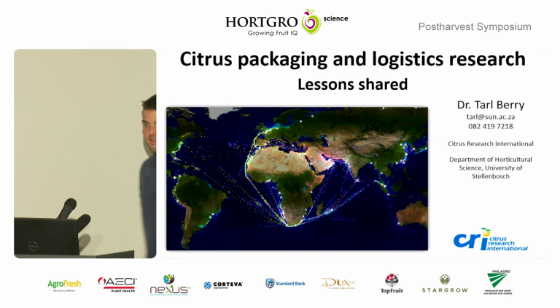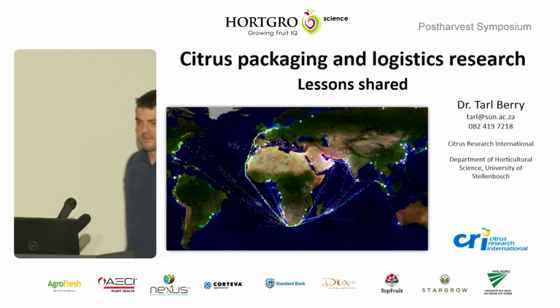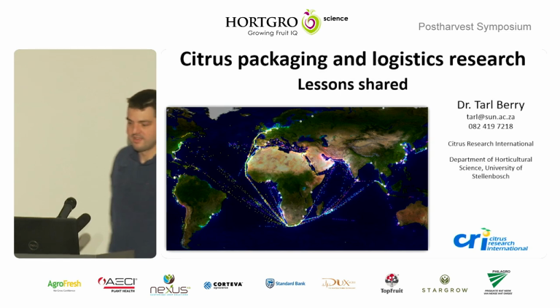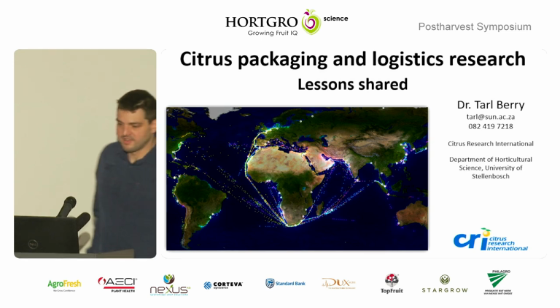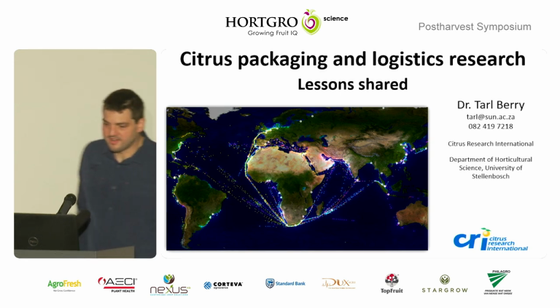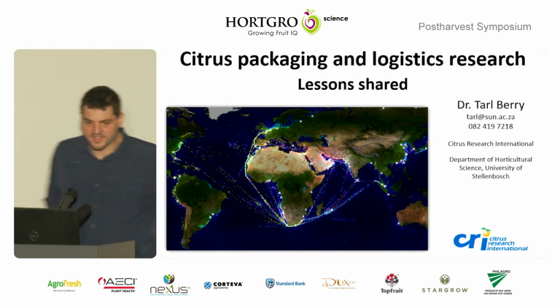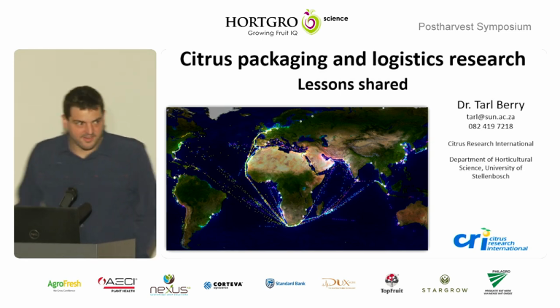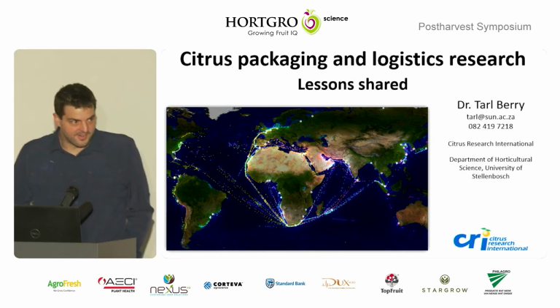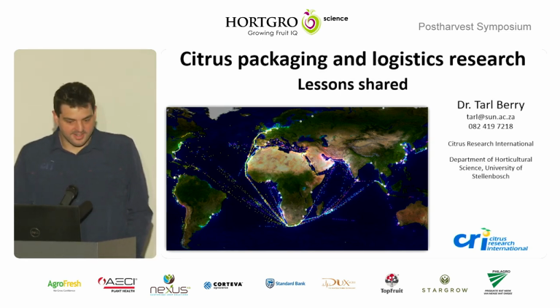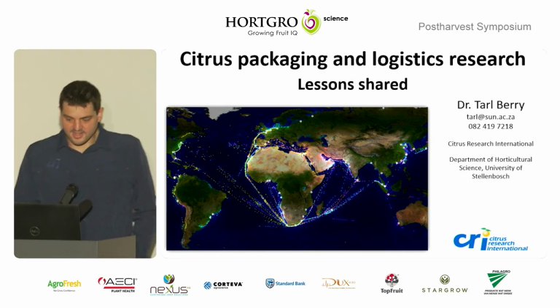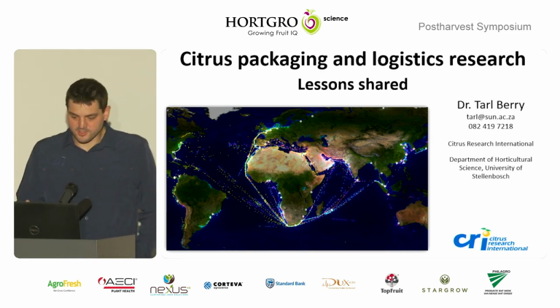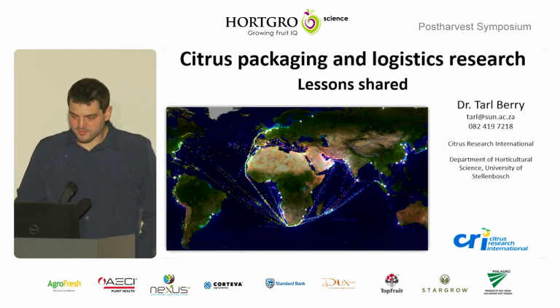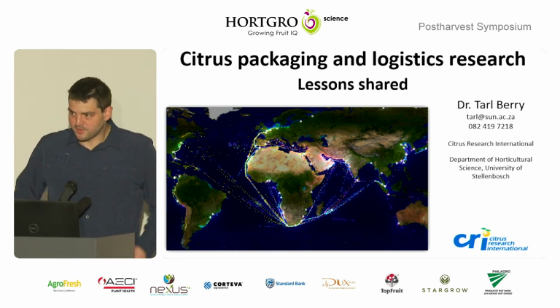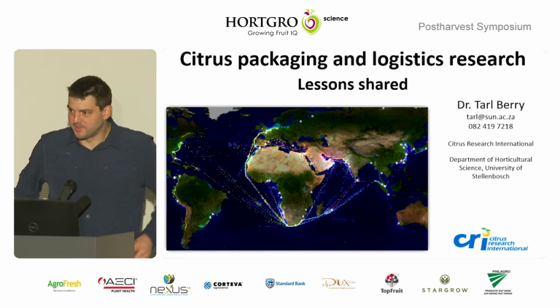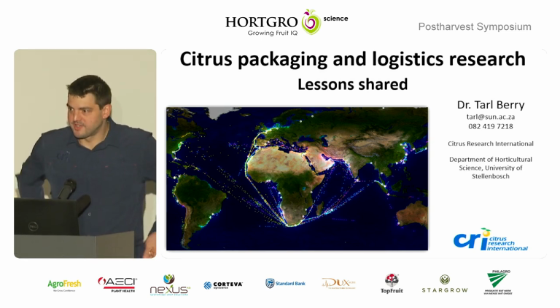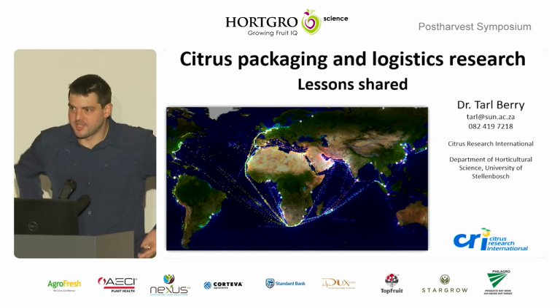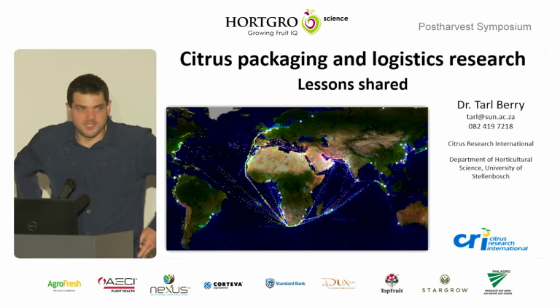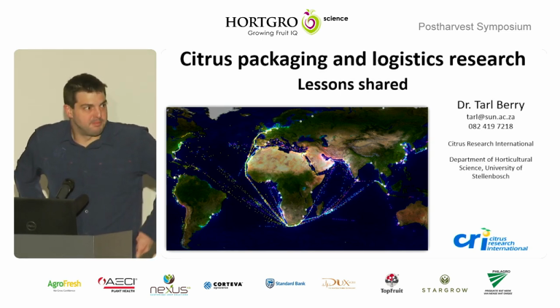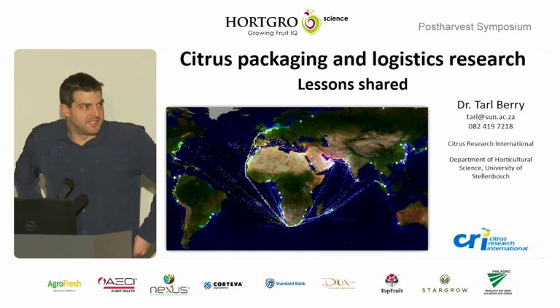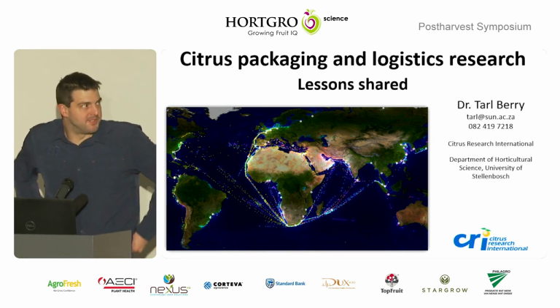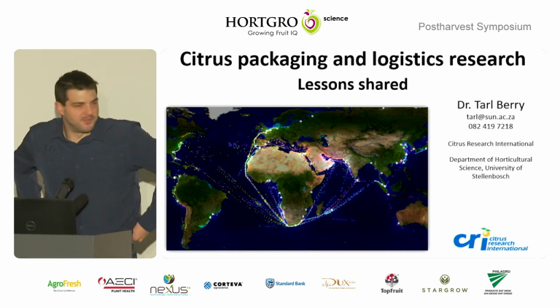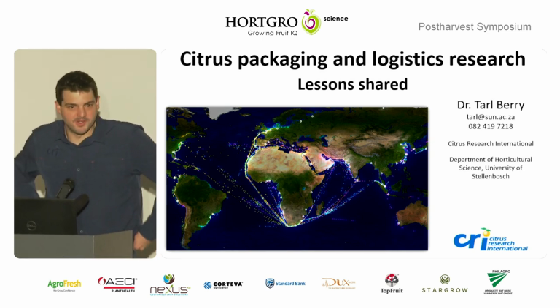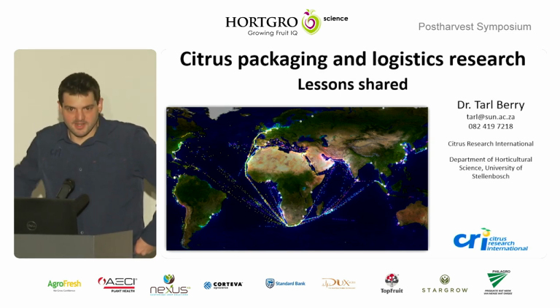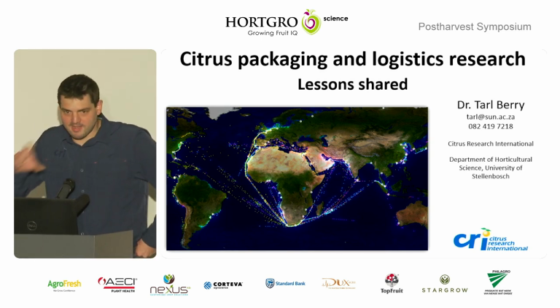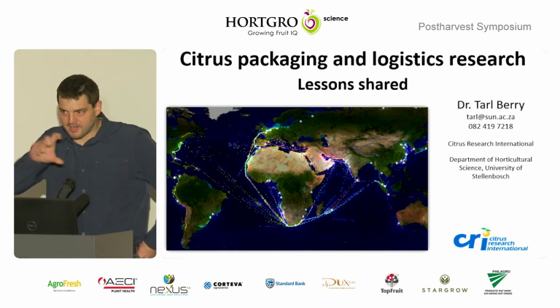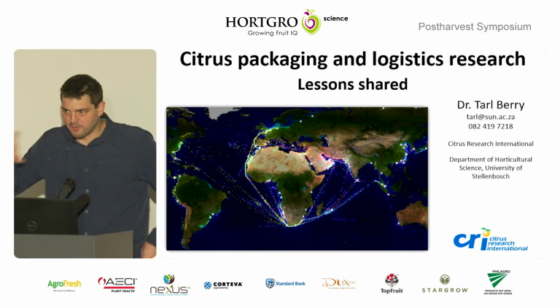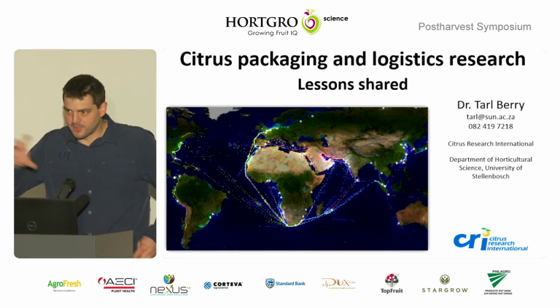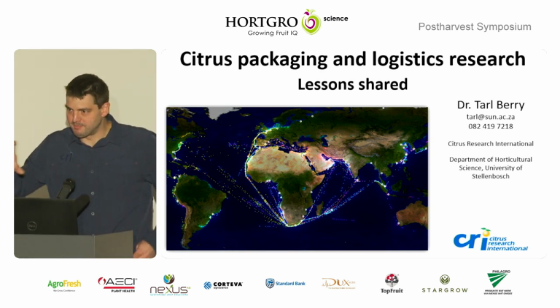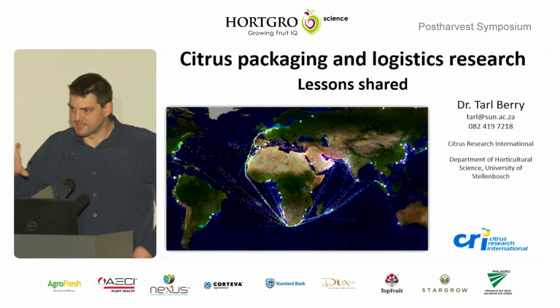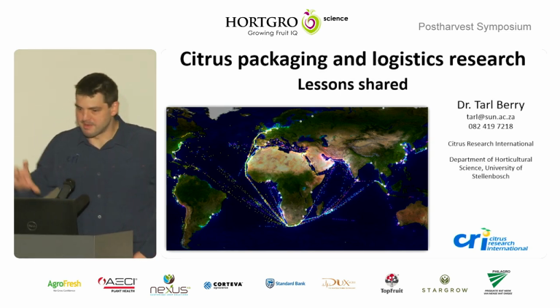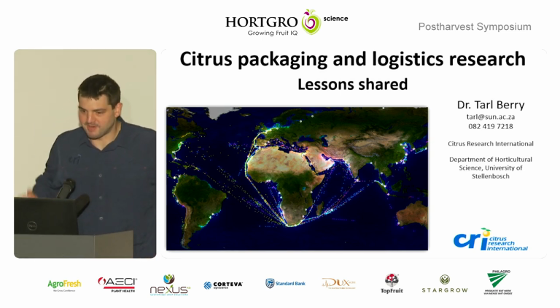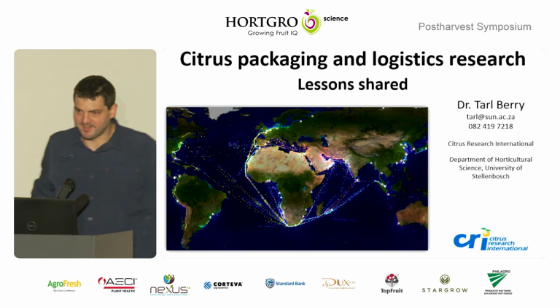Yeah, thank you. I should have told ChatGPT to have like a word limit in my bio.